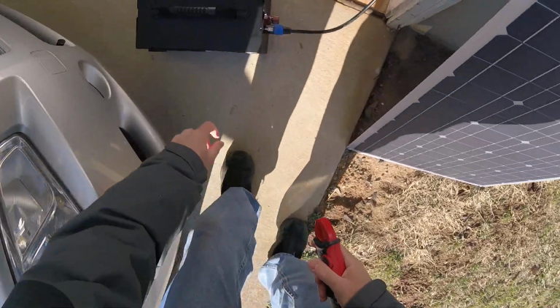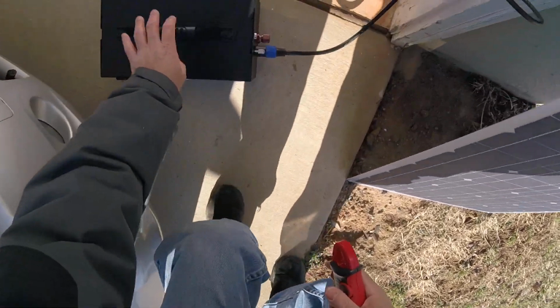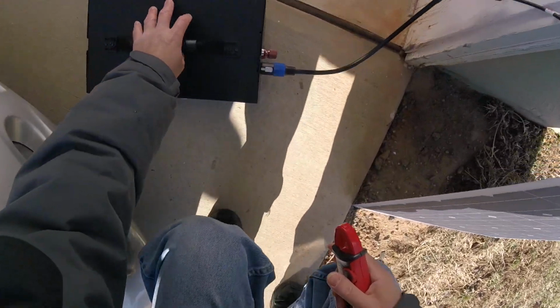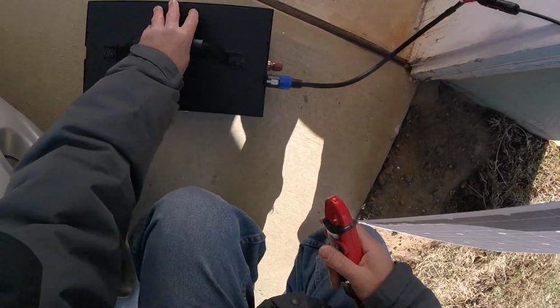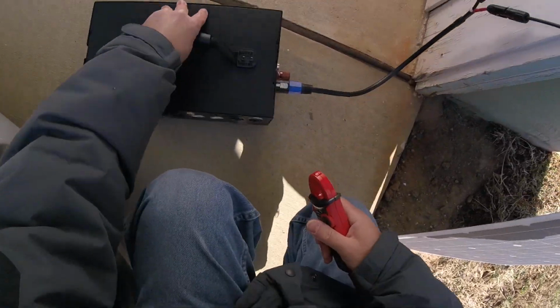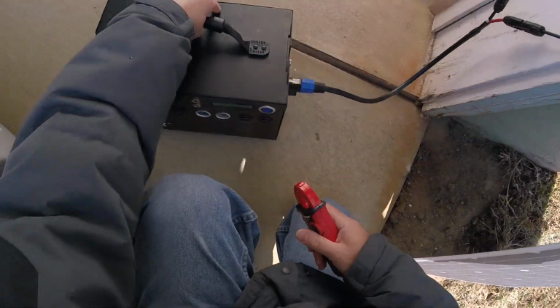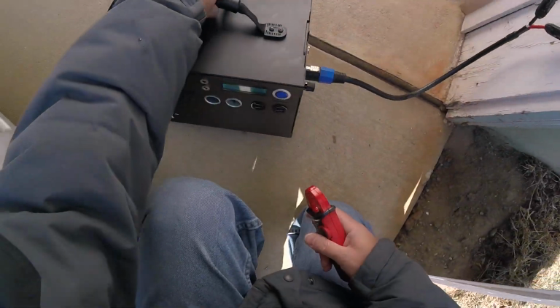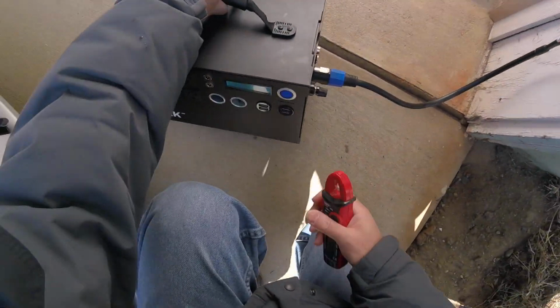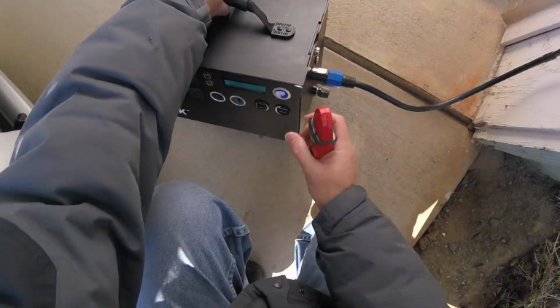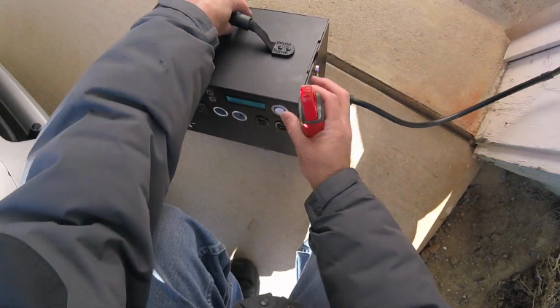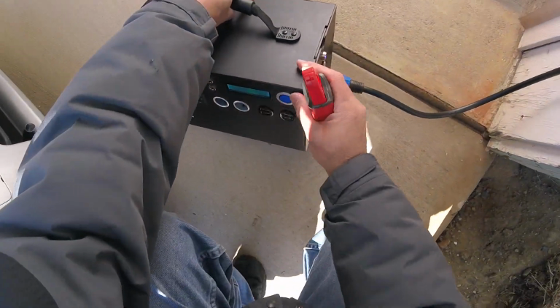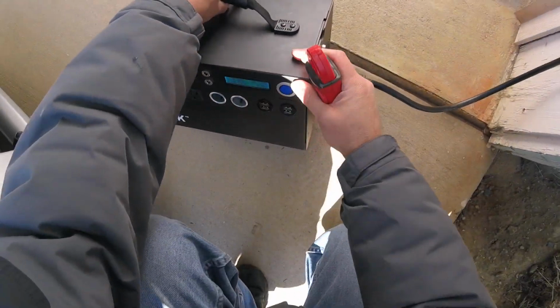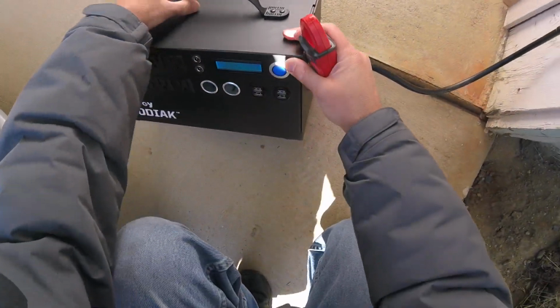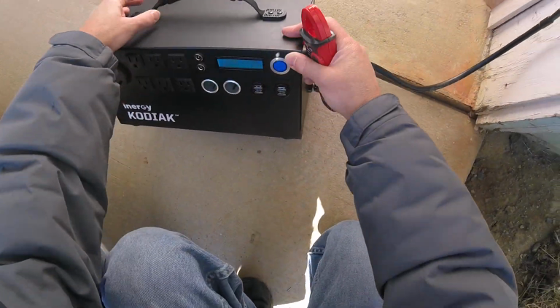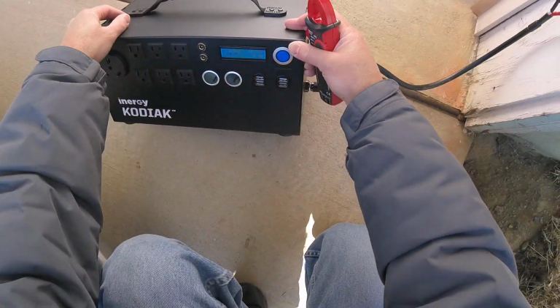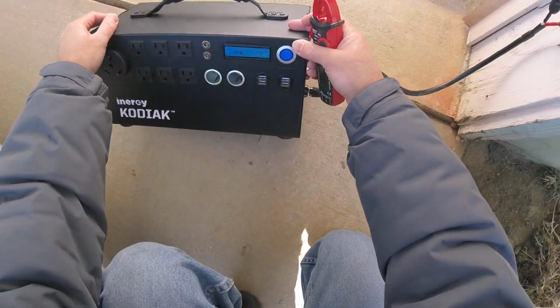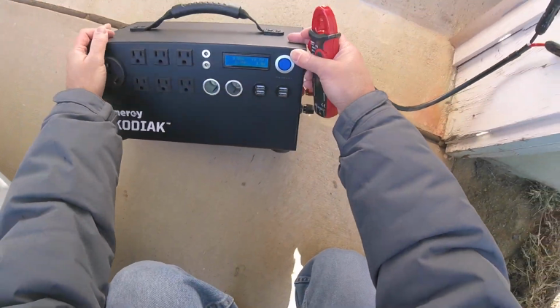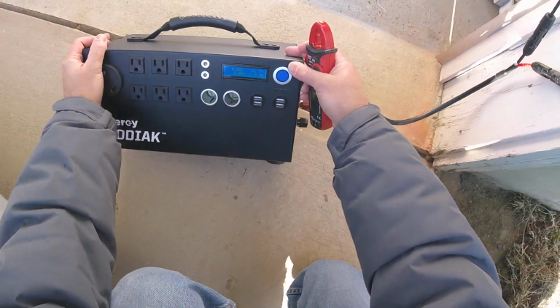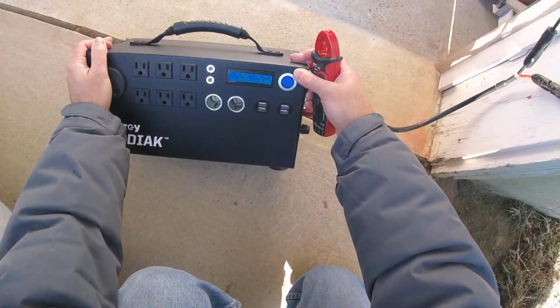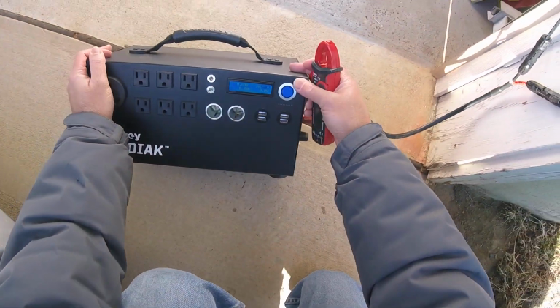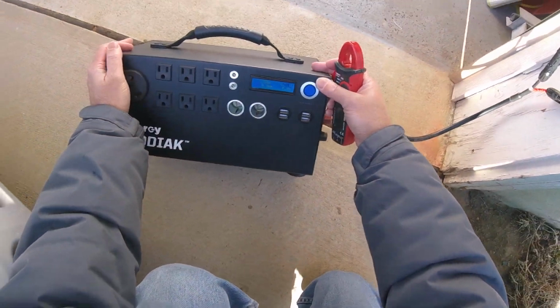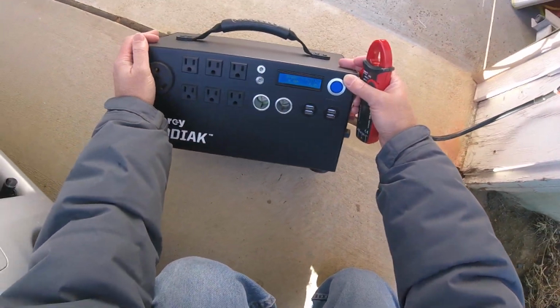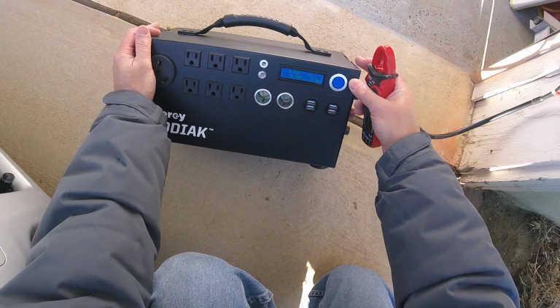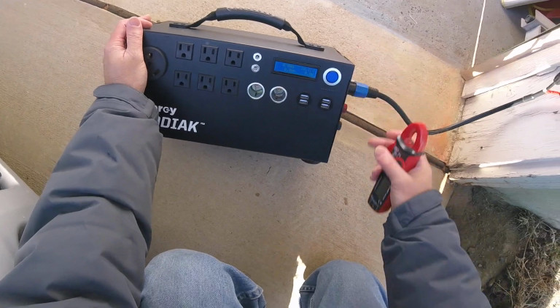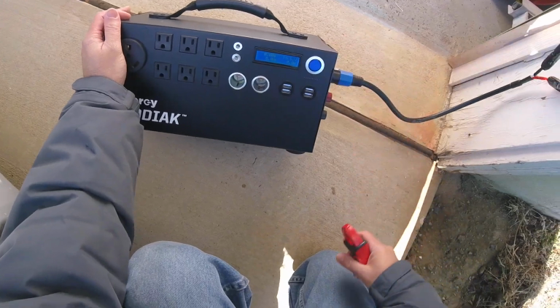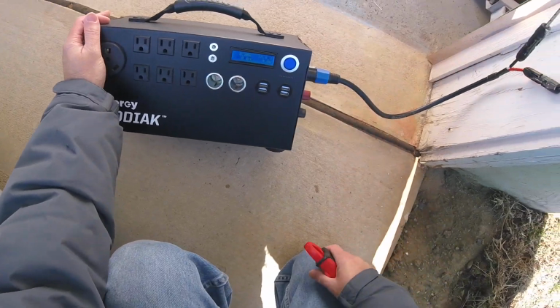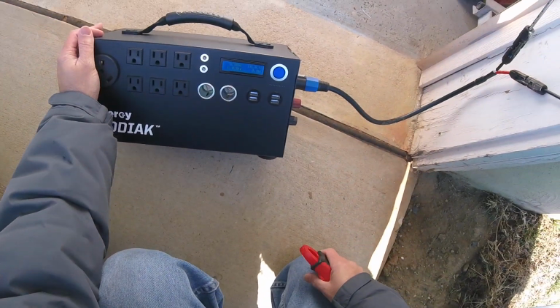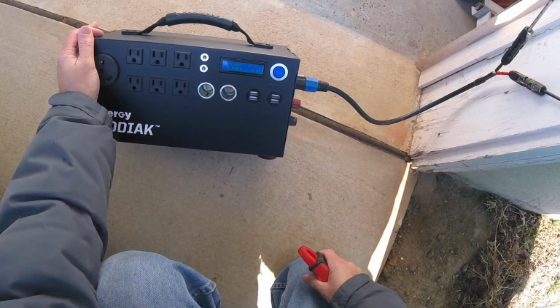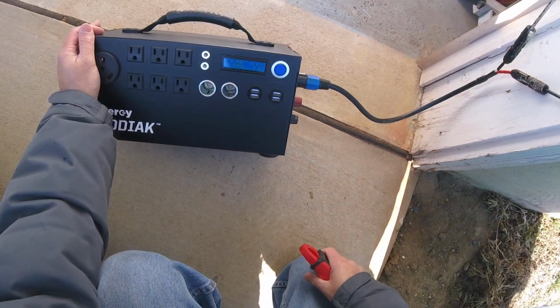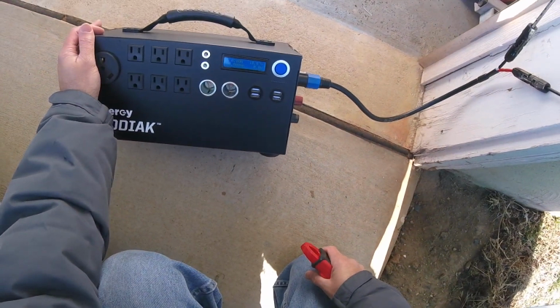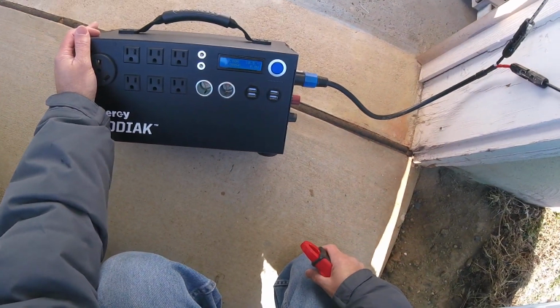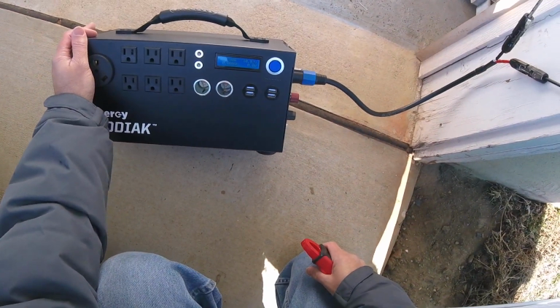Unfortunately, it's not showing the charge reflecting into the Kodiak. It's just taking forever to charge.